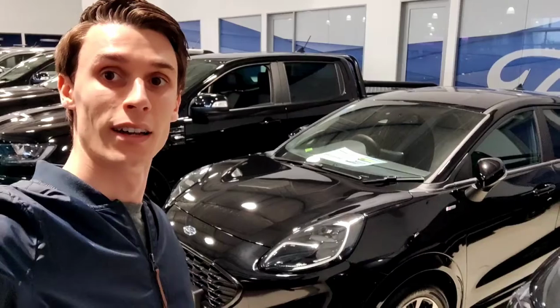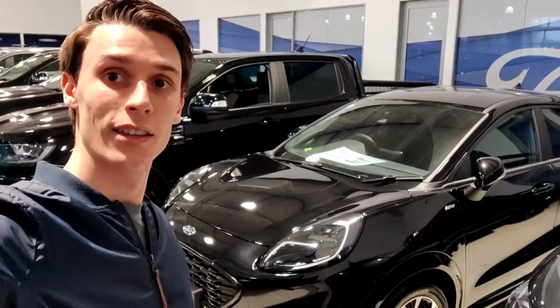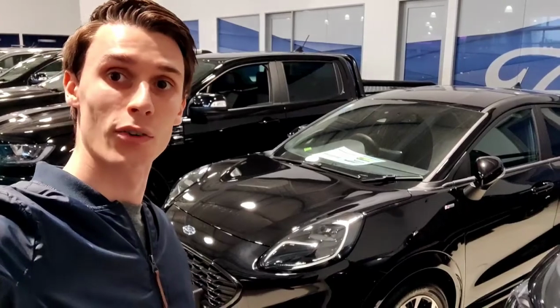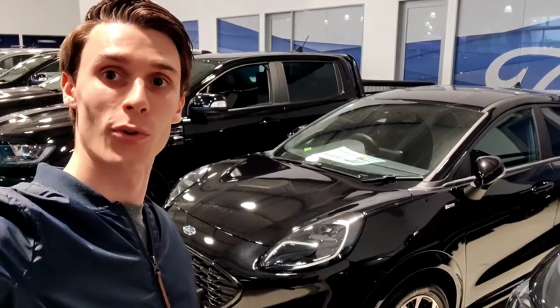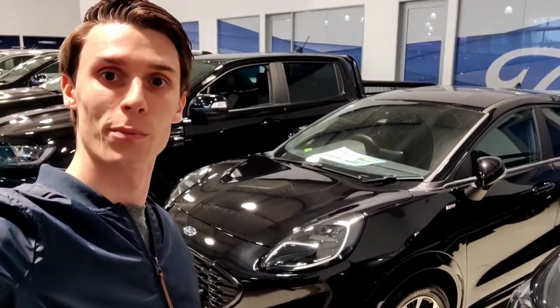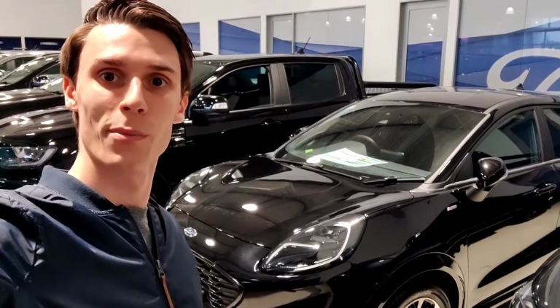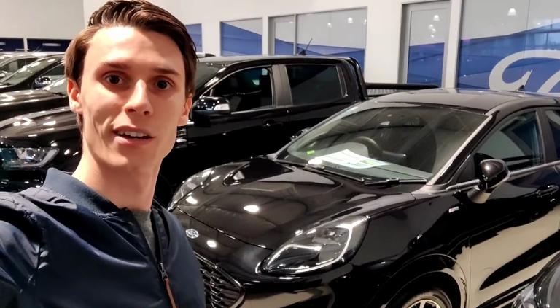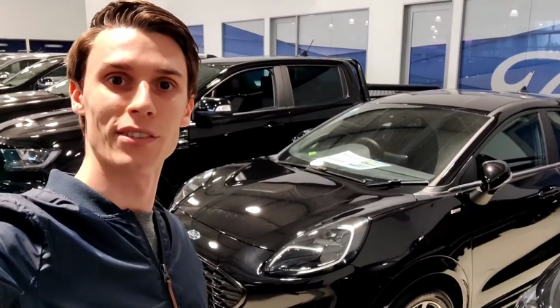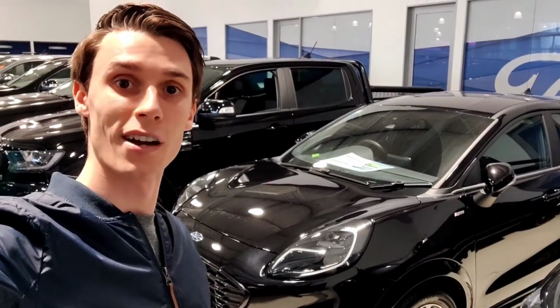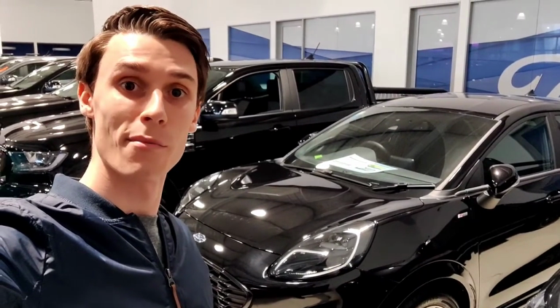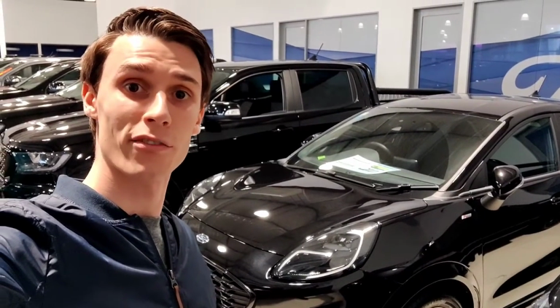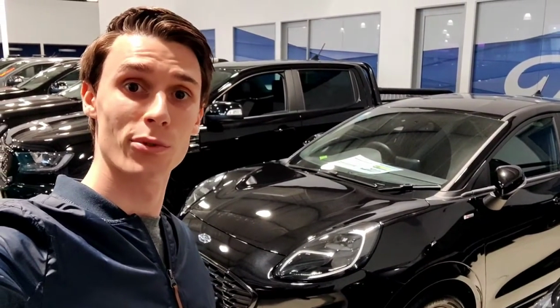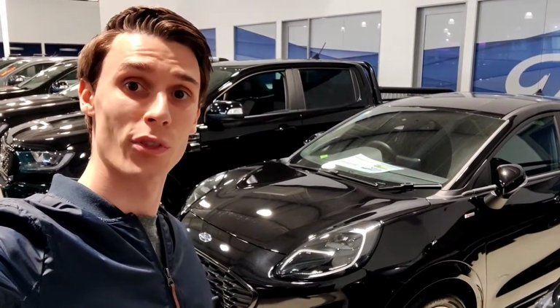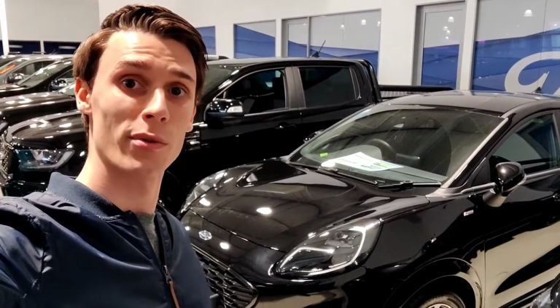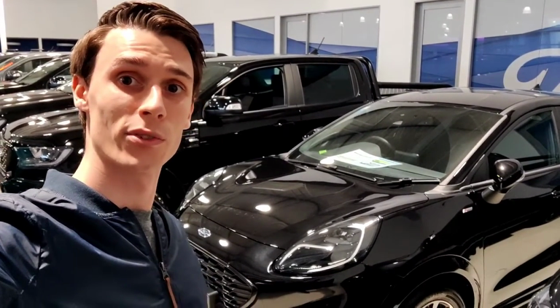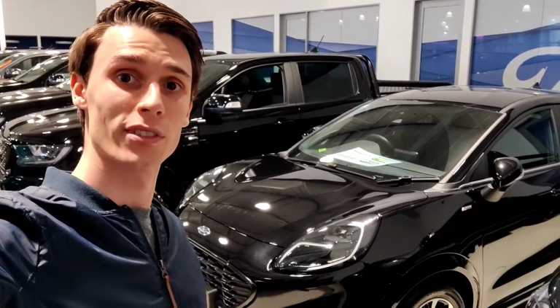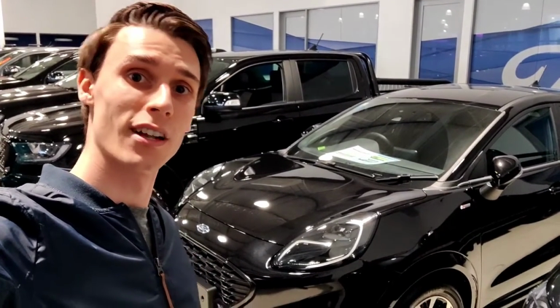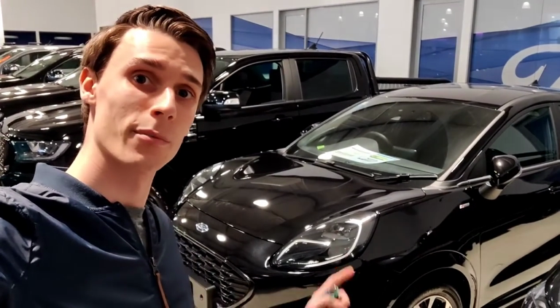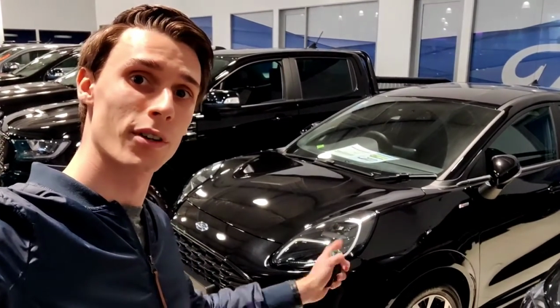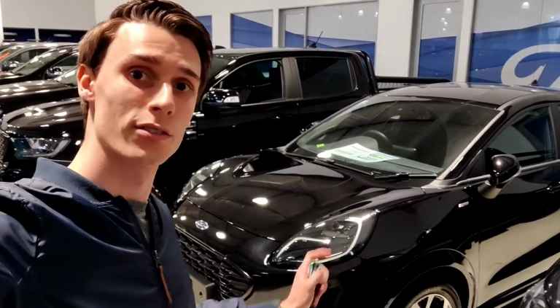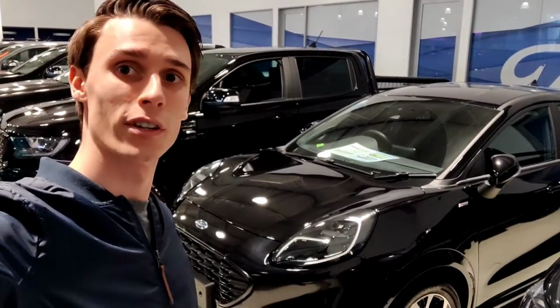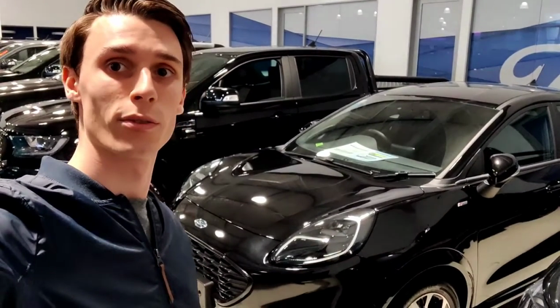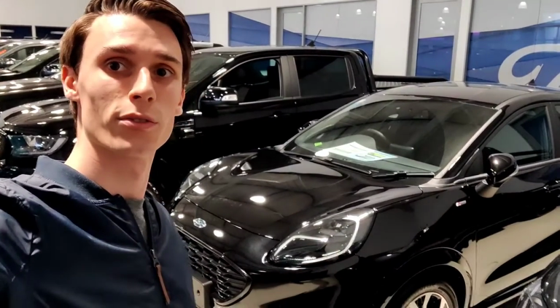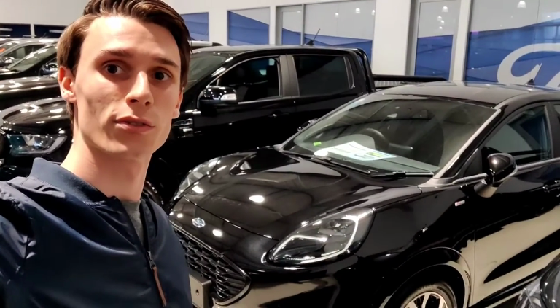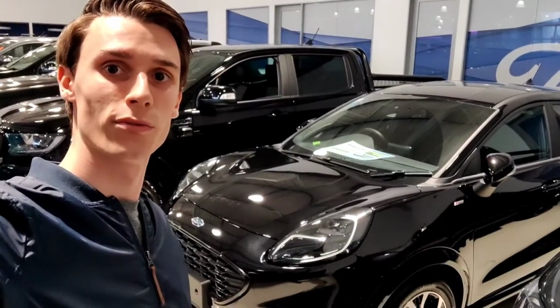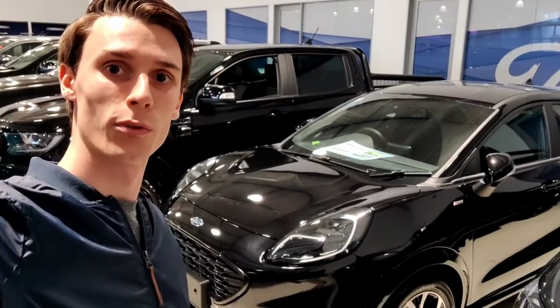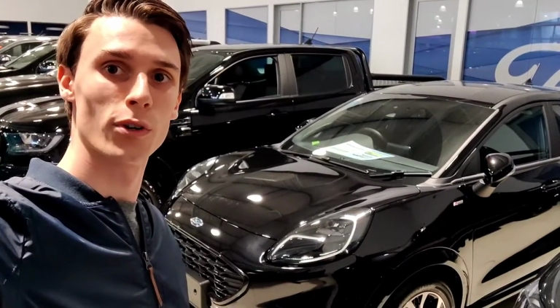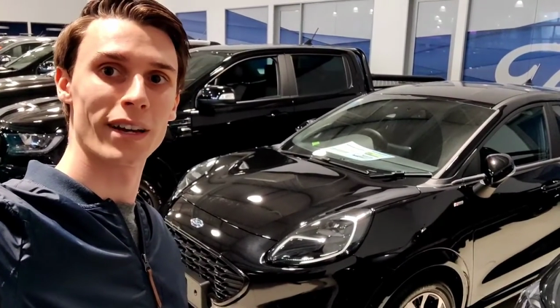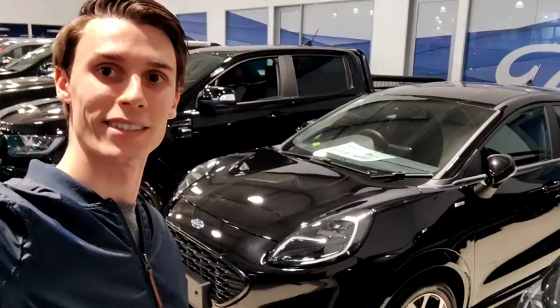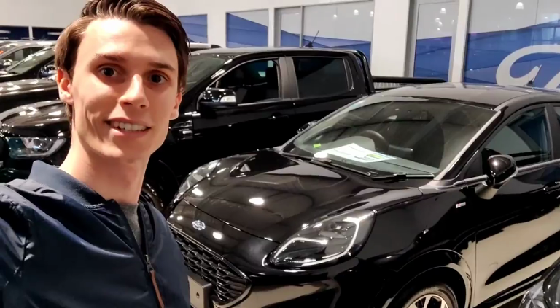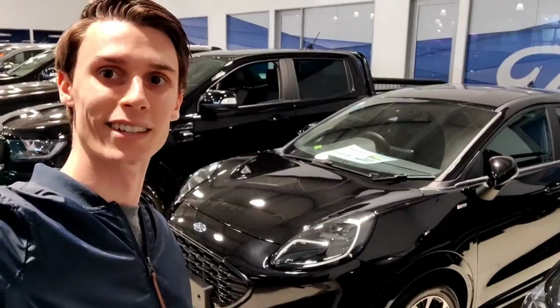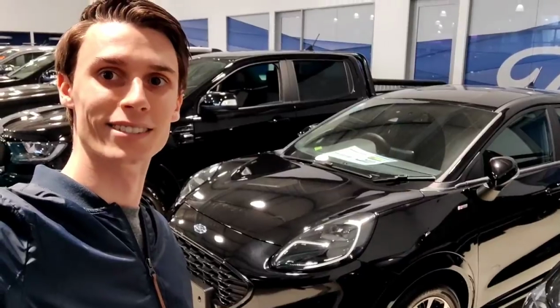Hello Ford Puma lovers, I'm Matt from North Harbor Ford and I'm going to run you through this Ford Puma ST-Line.